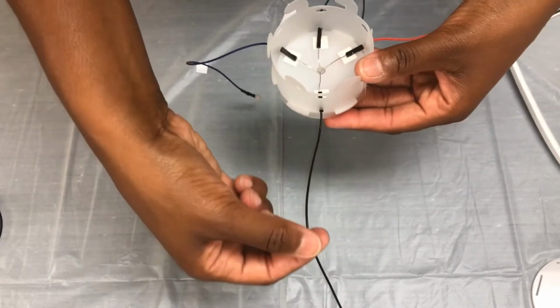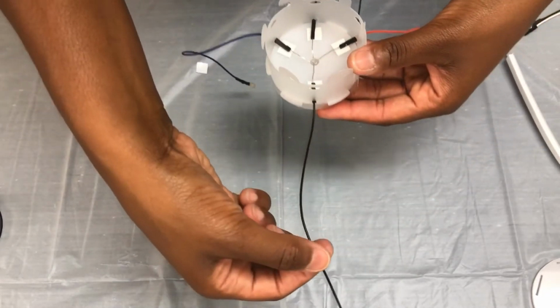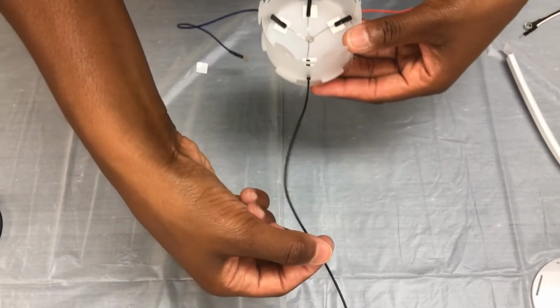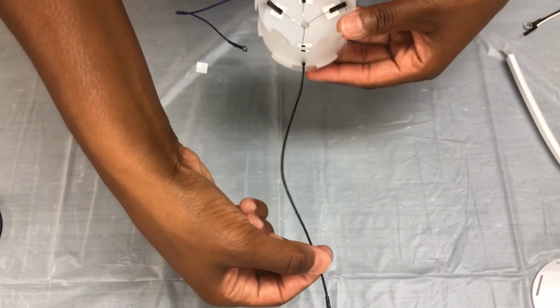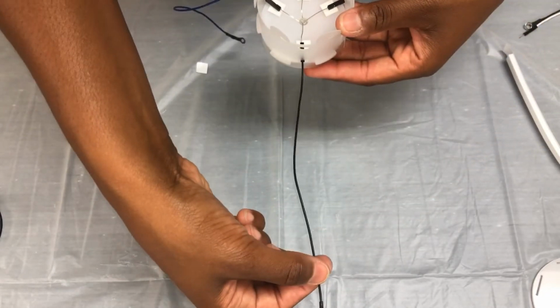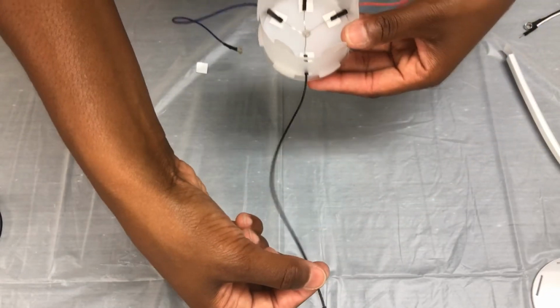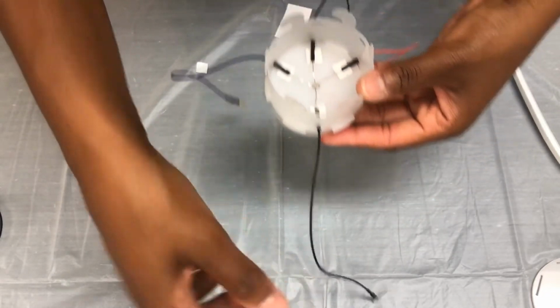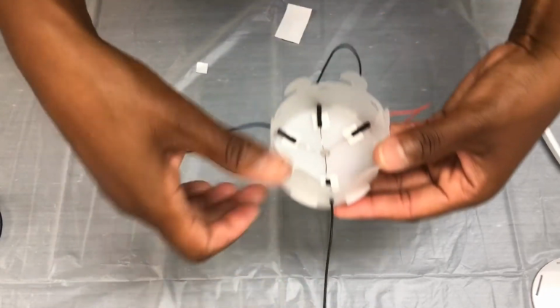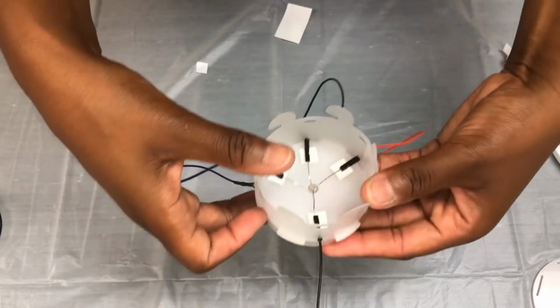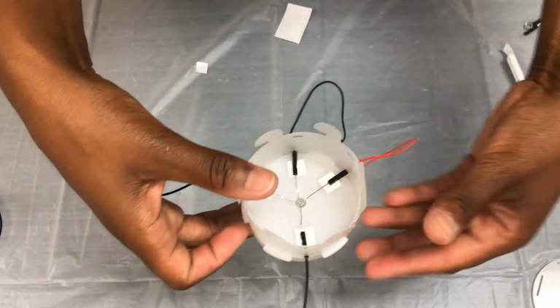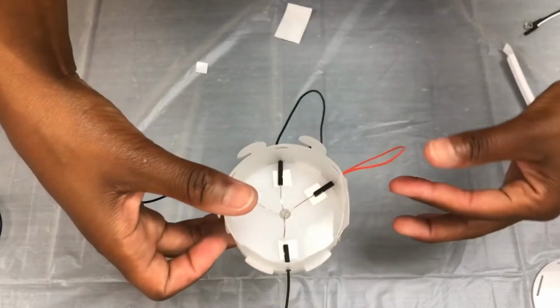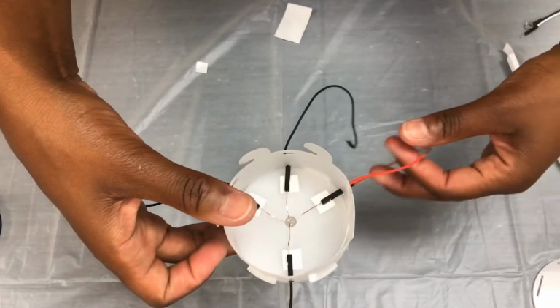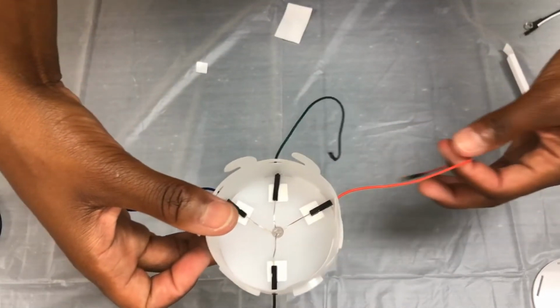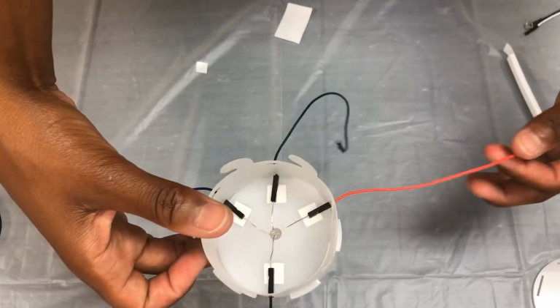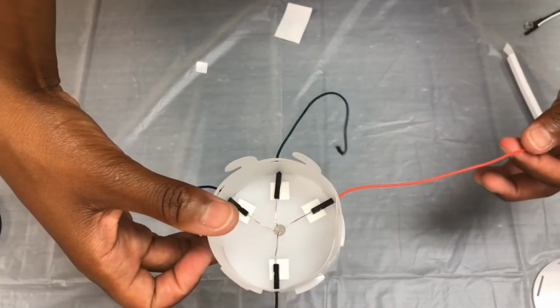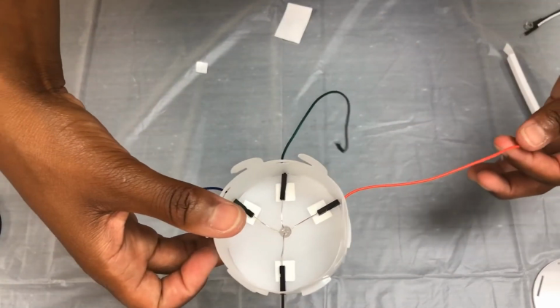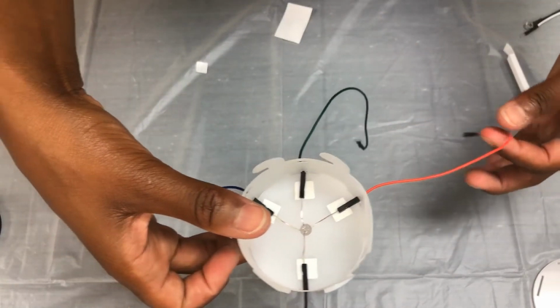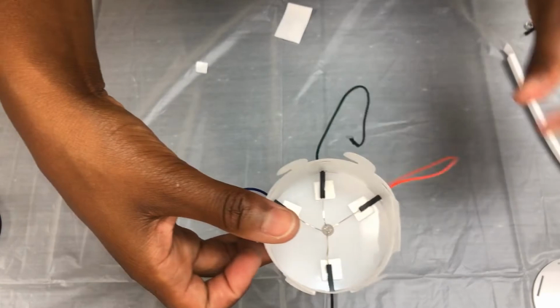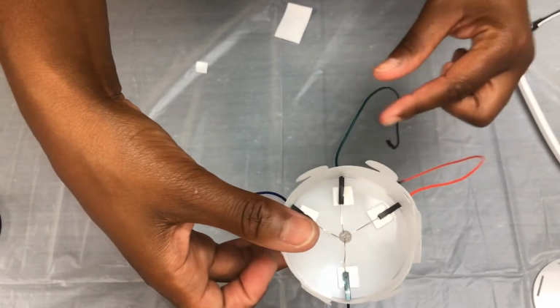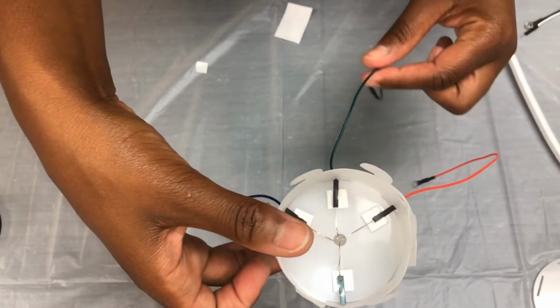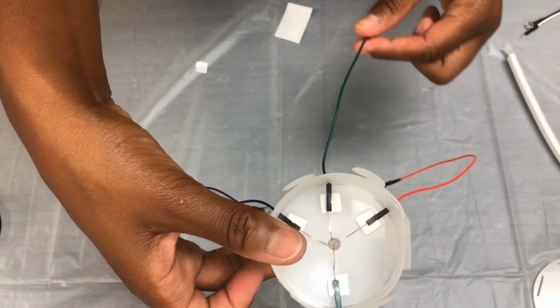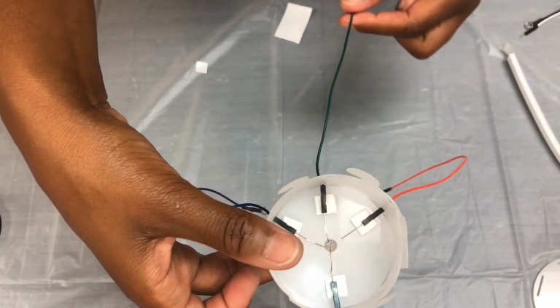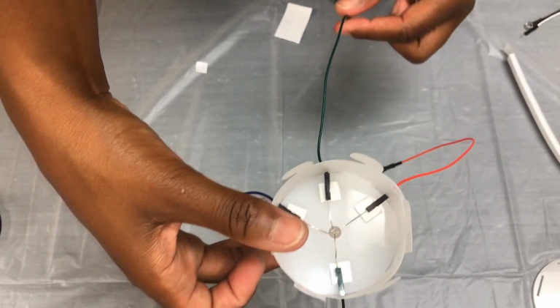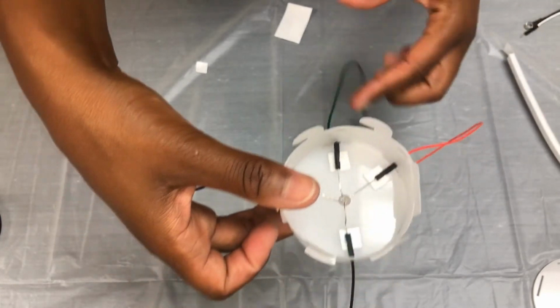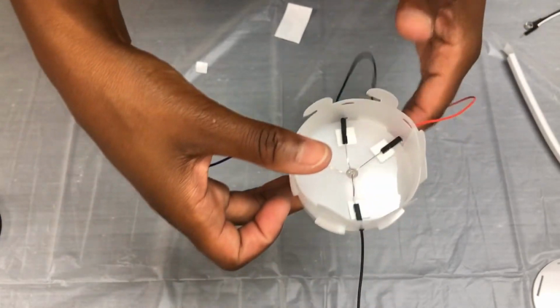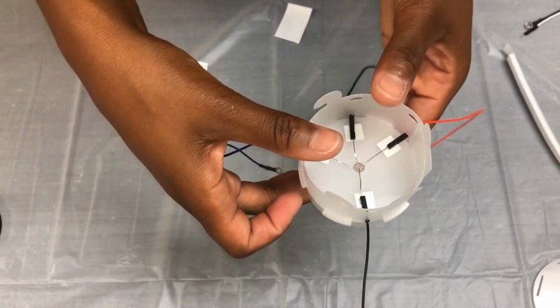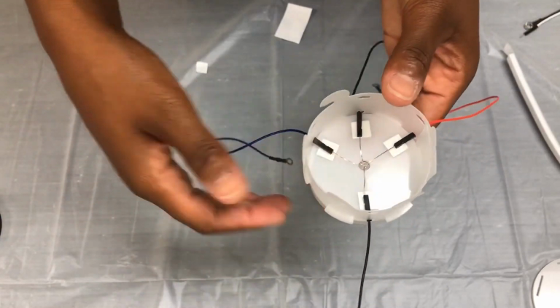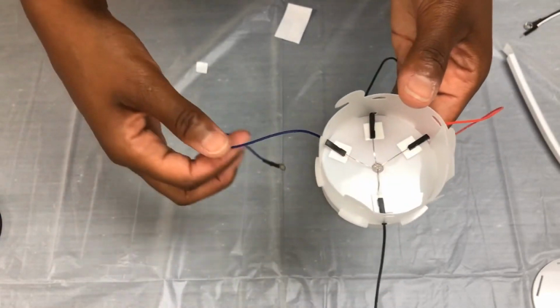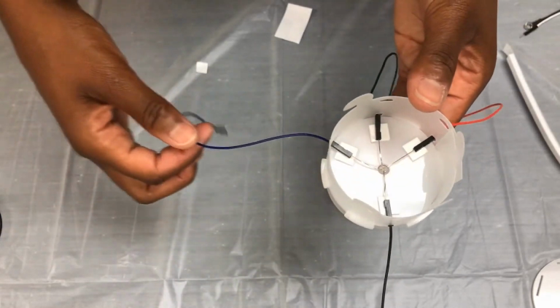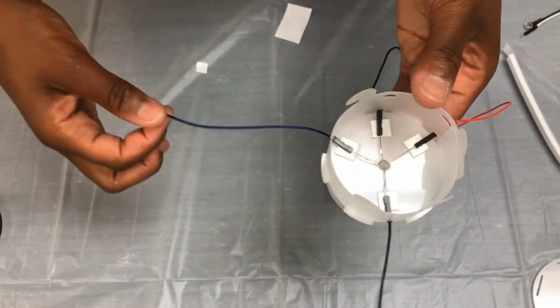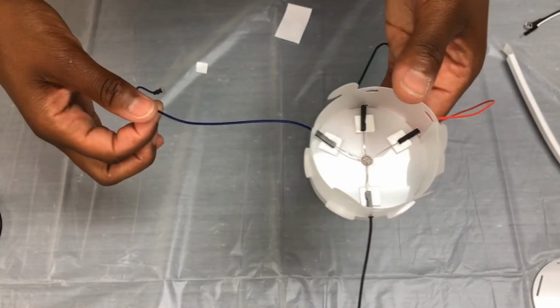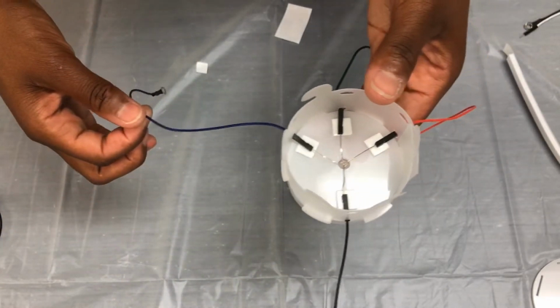The black wire, red wire, green, and then blue.